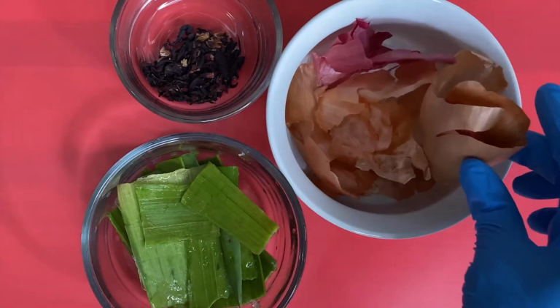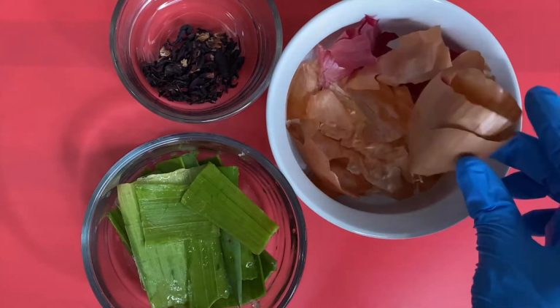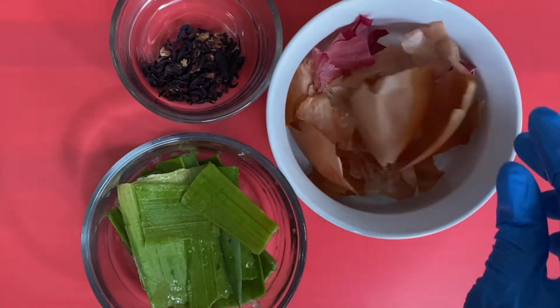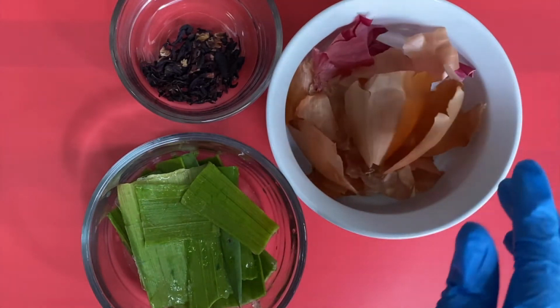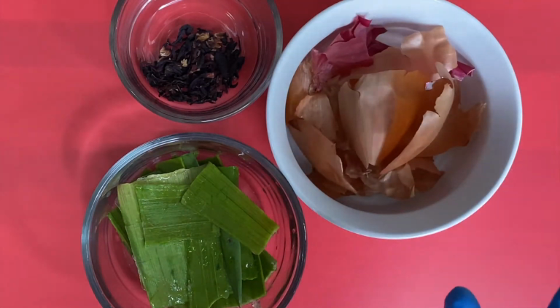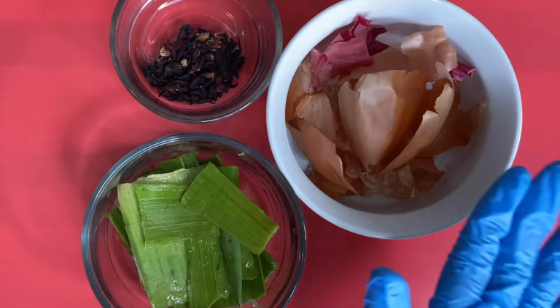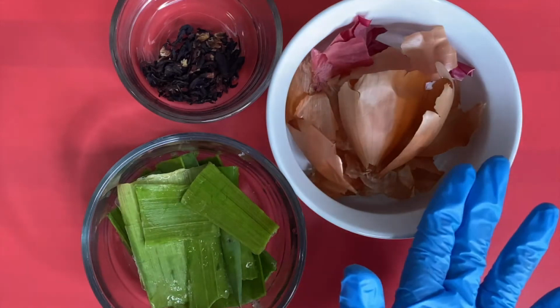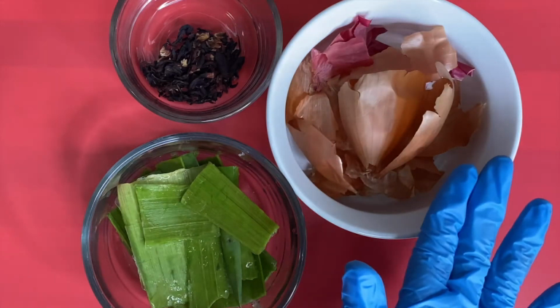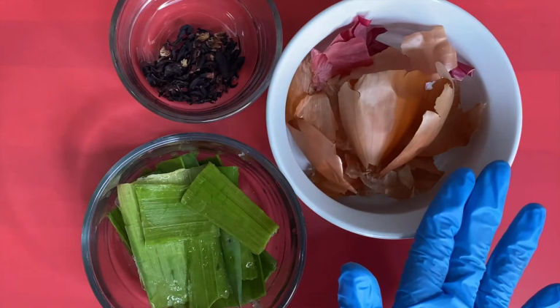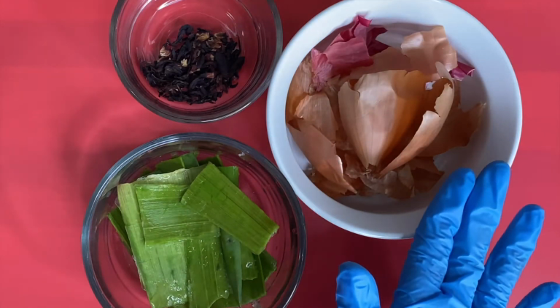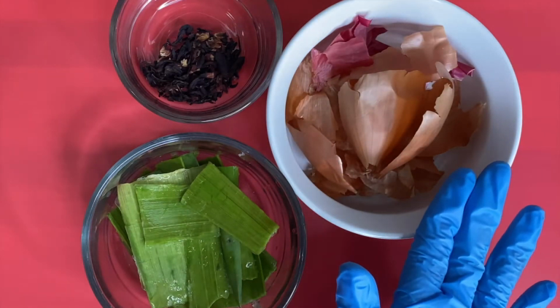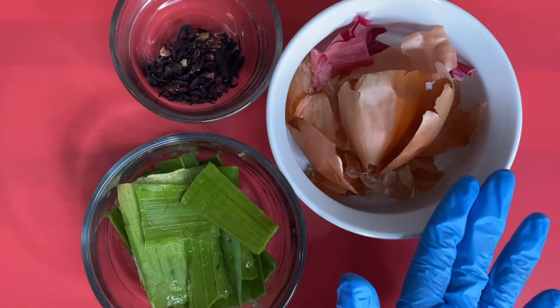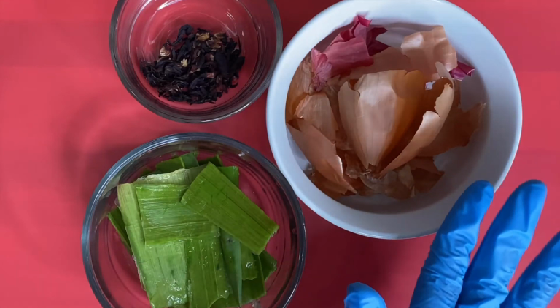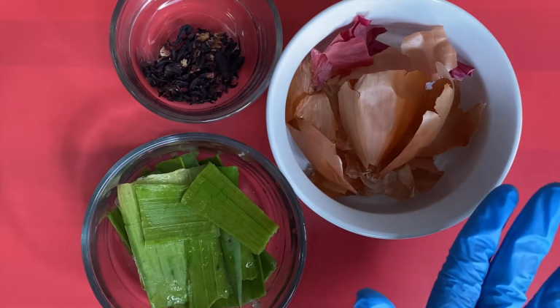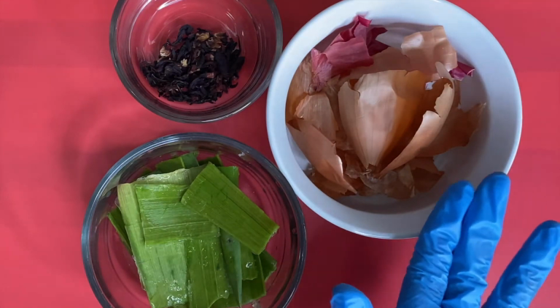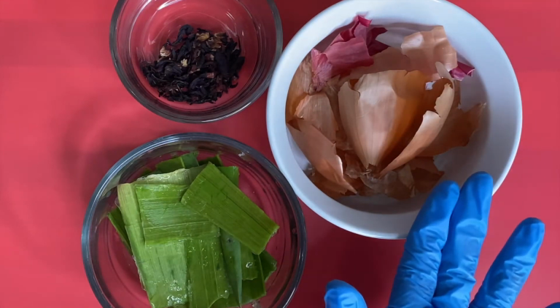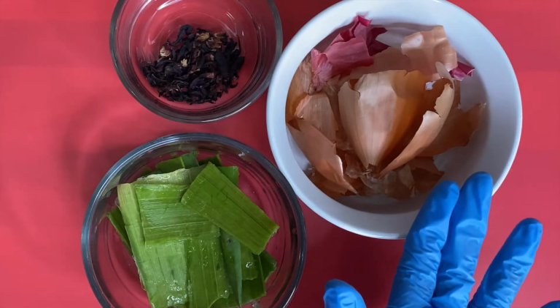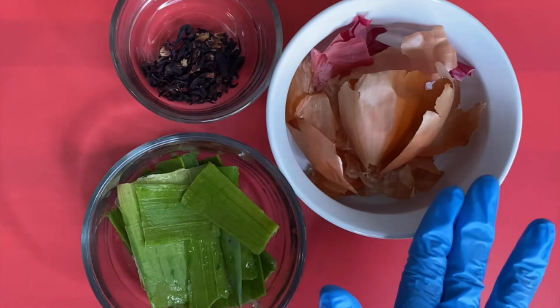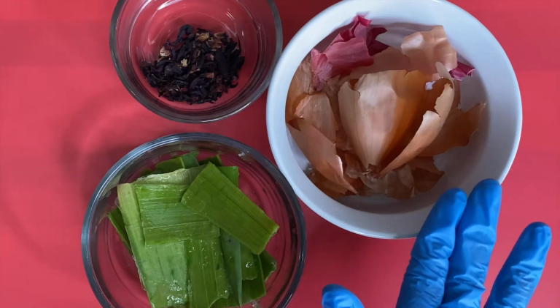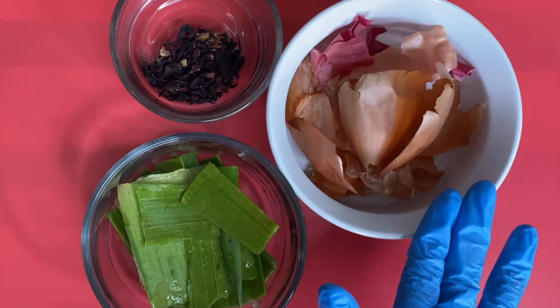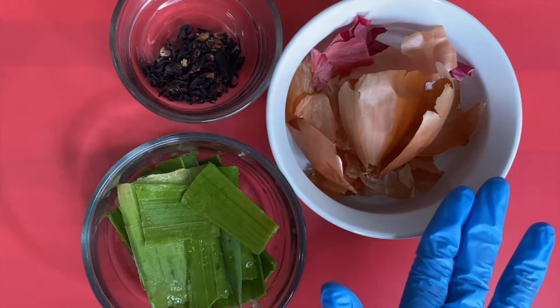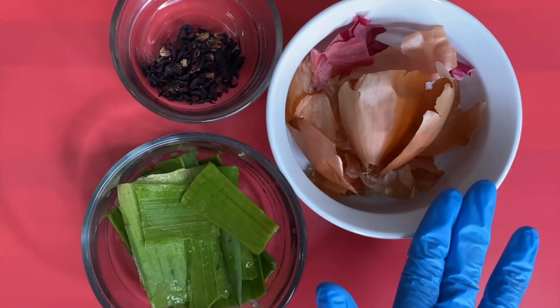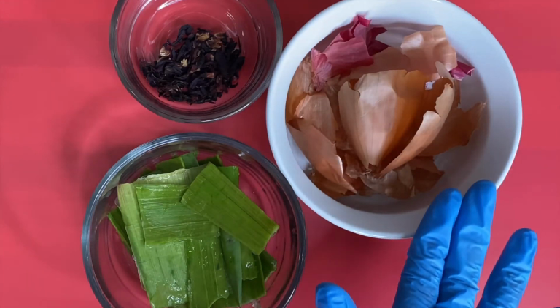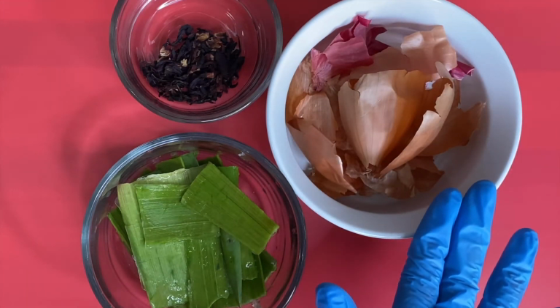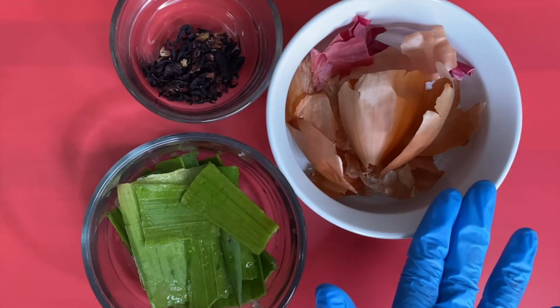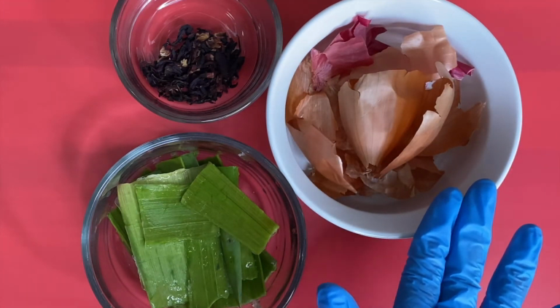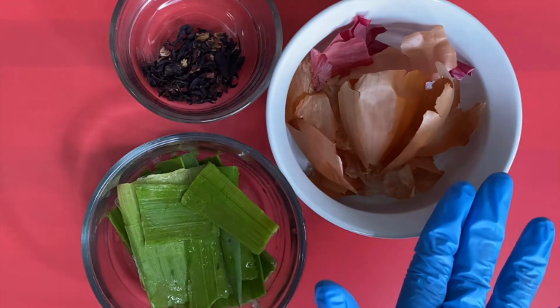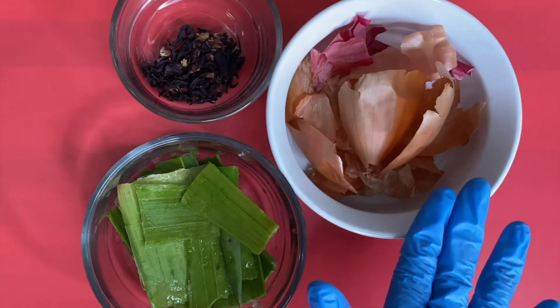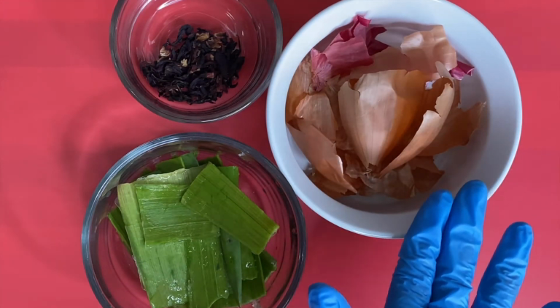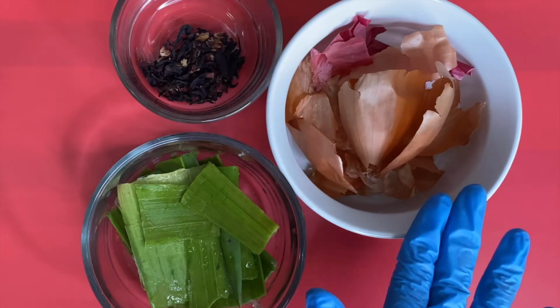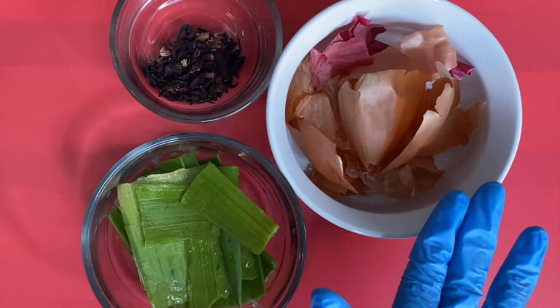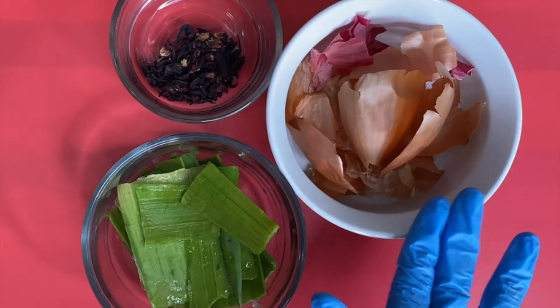What caught me when she made this video is that the onion, when you make this, it has no onion smell.